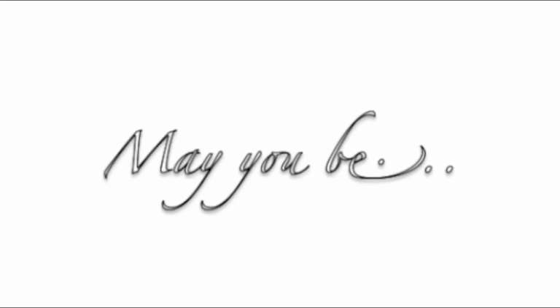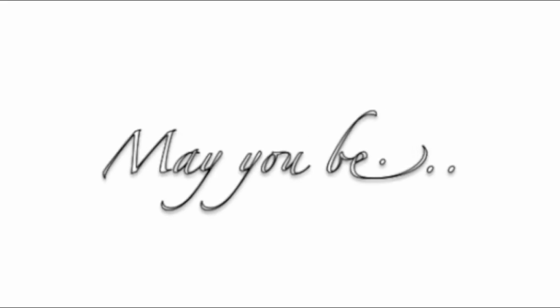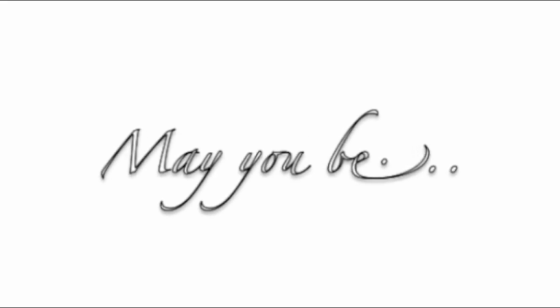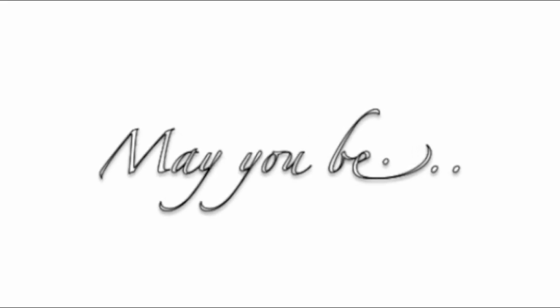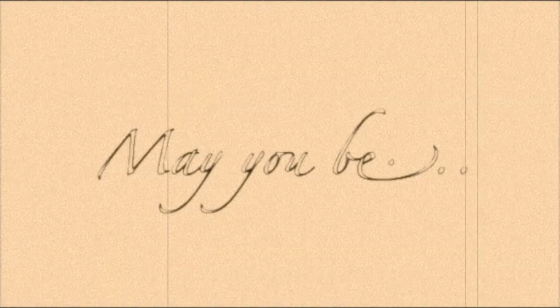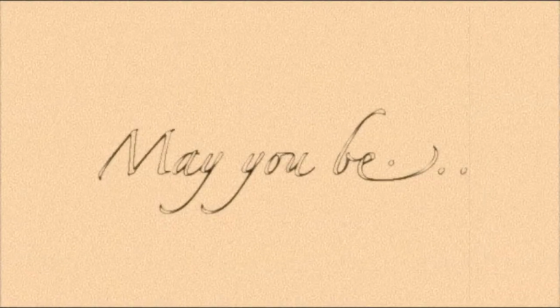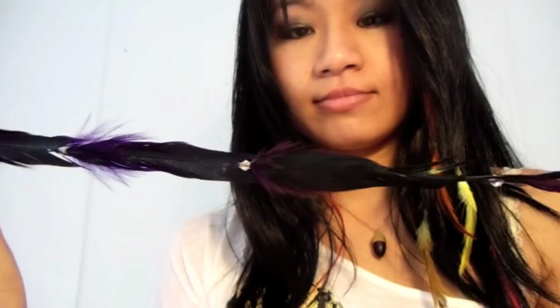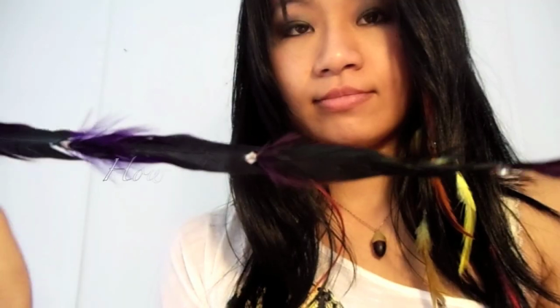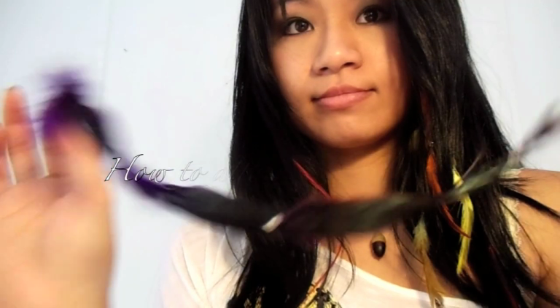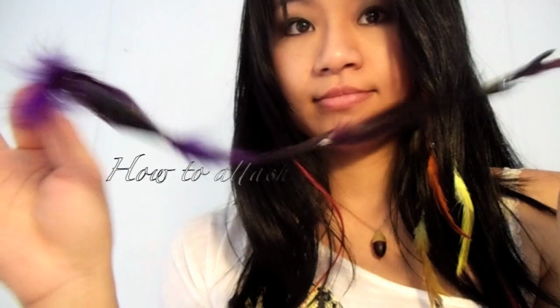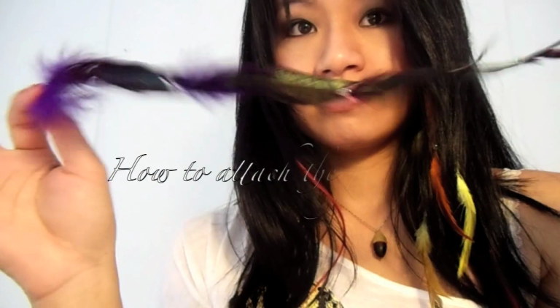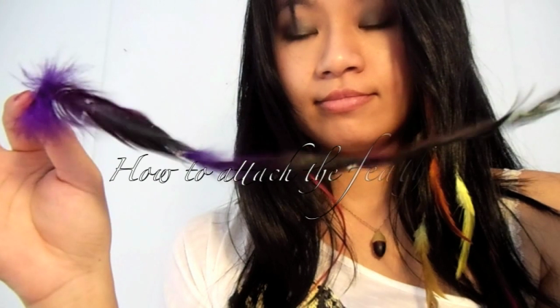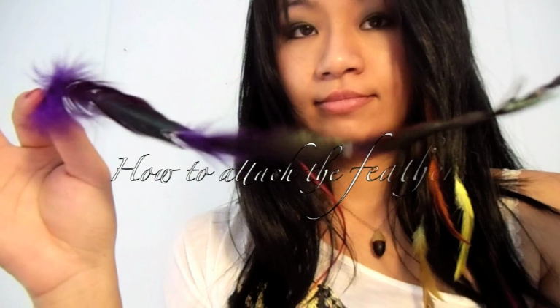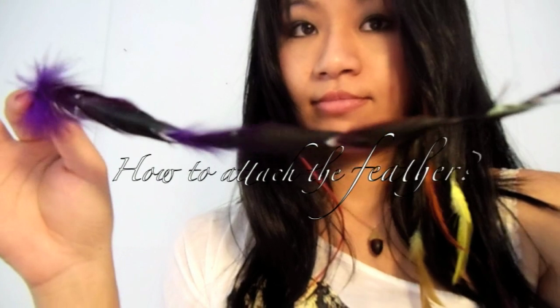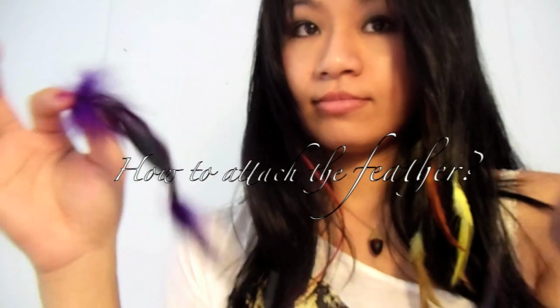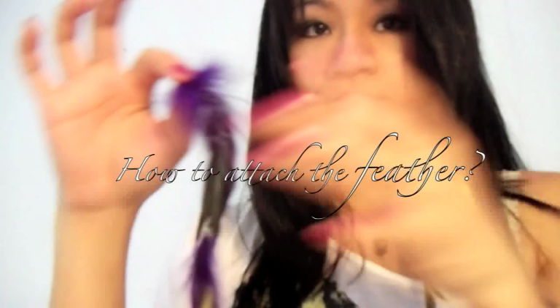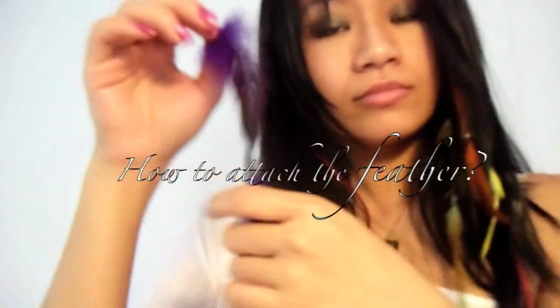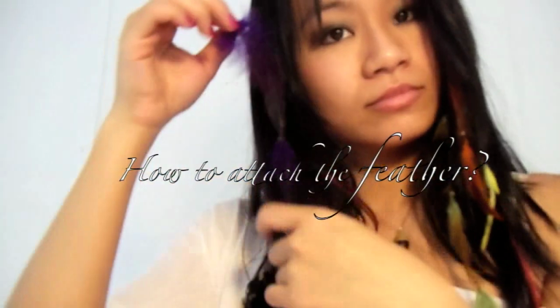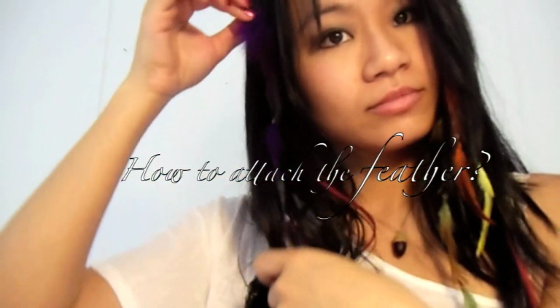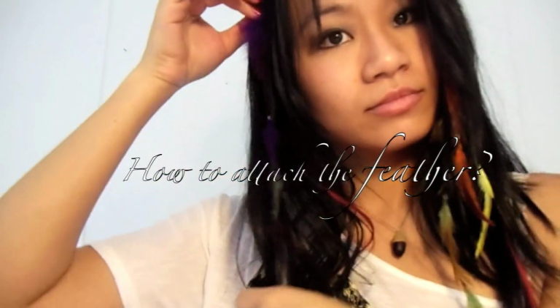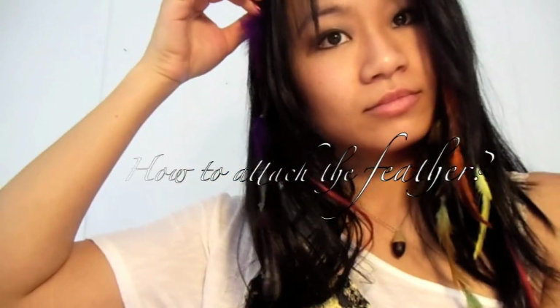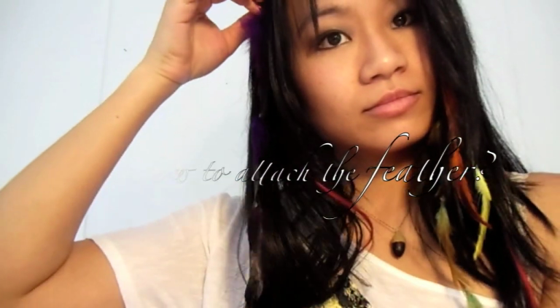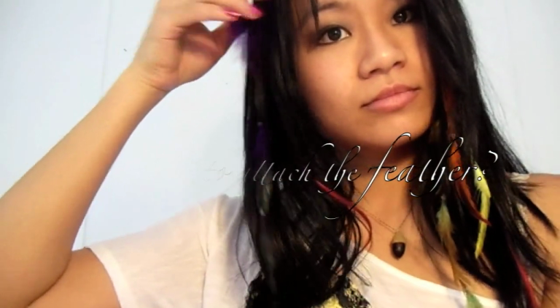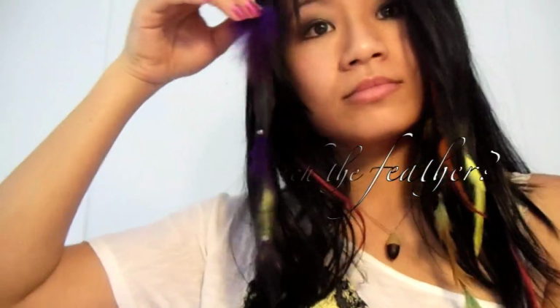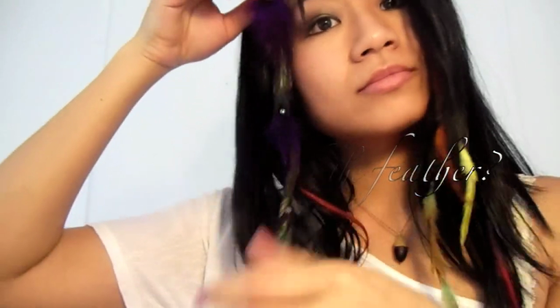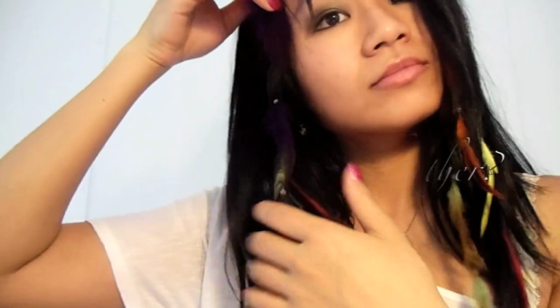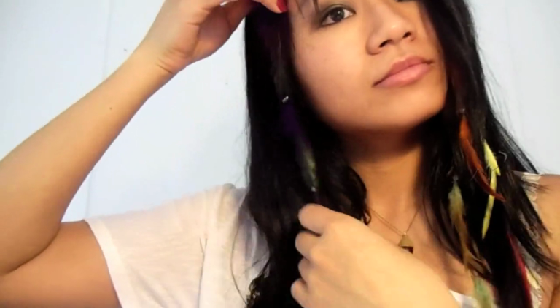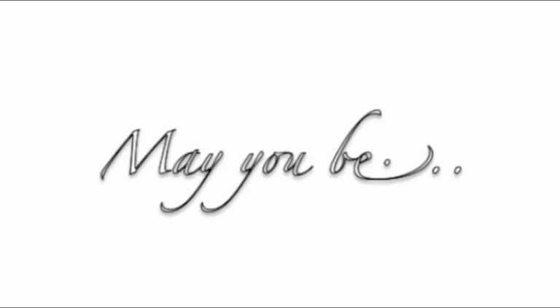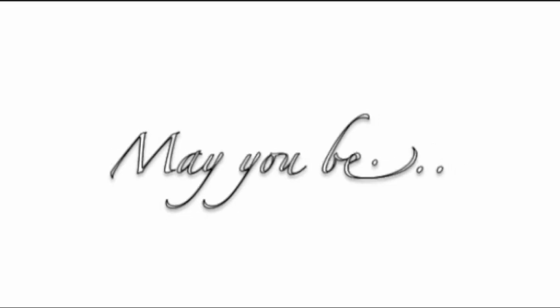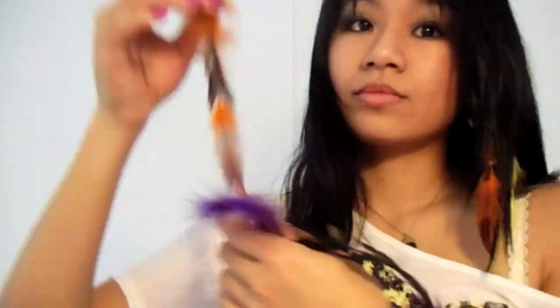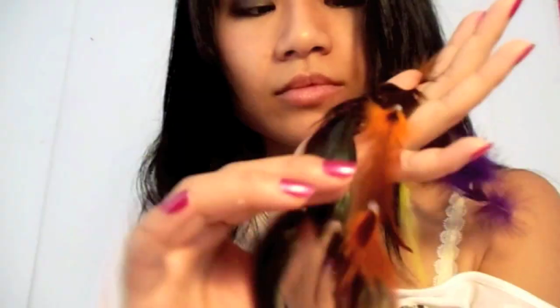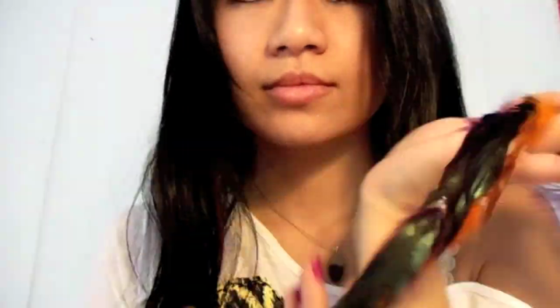Now you're finished — wait a minute! How do you attach the feathers to the hair? Oh yeah, I forgot about that. Let's try again!